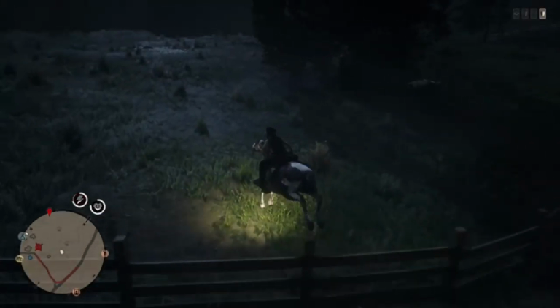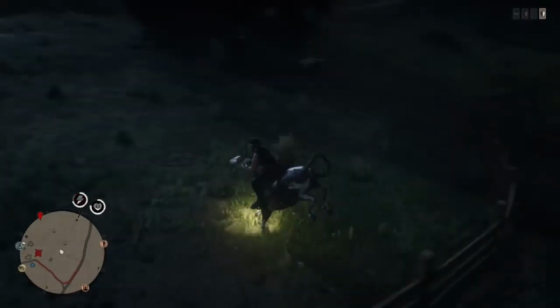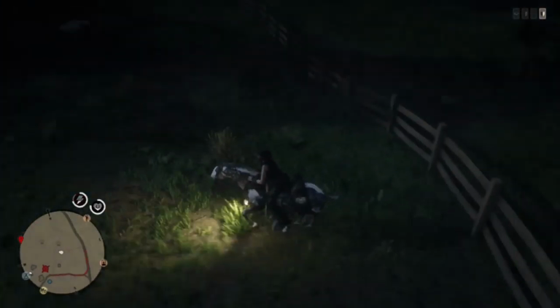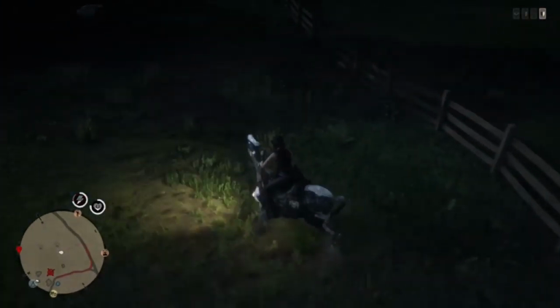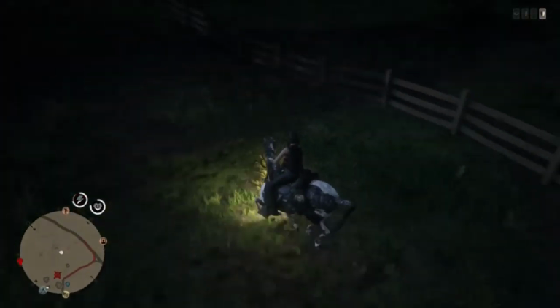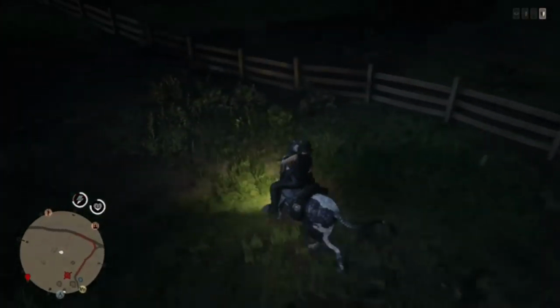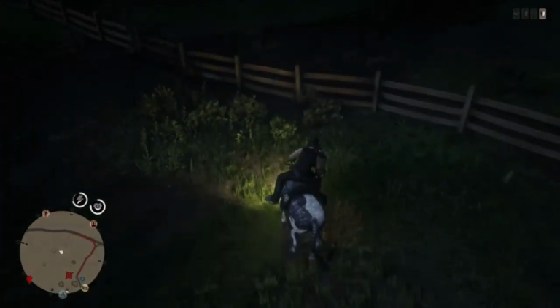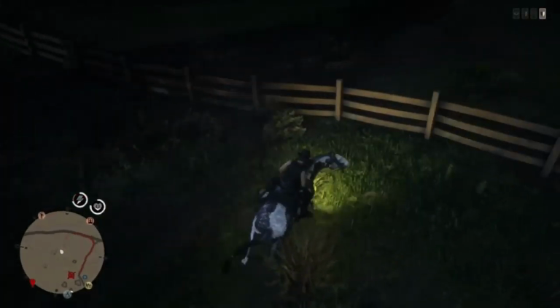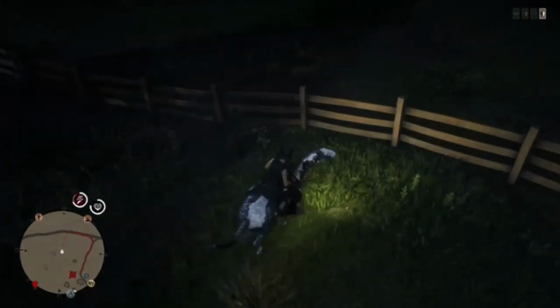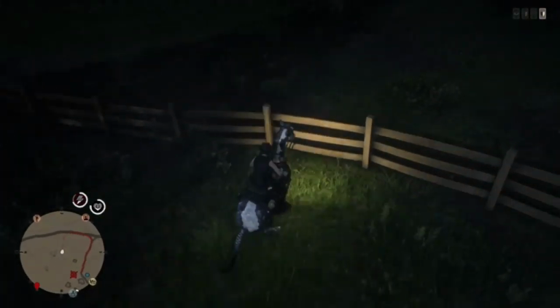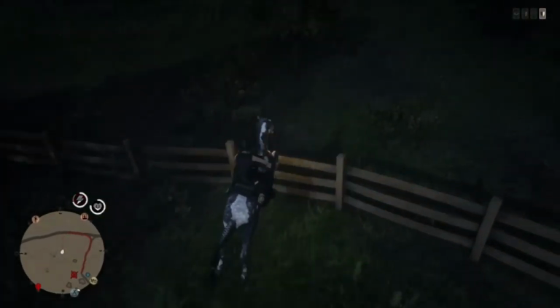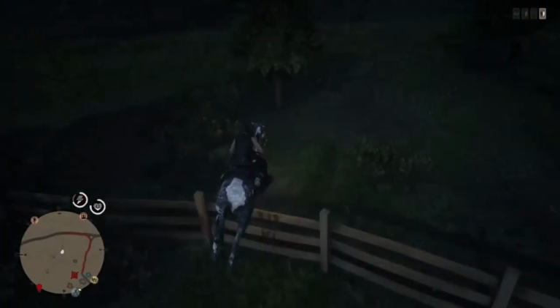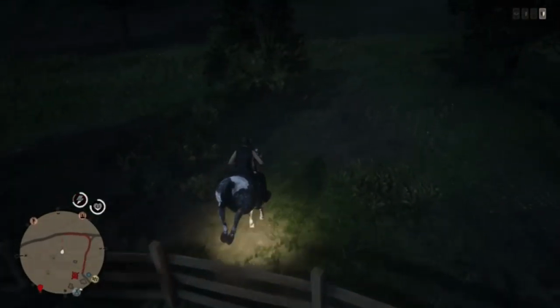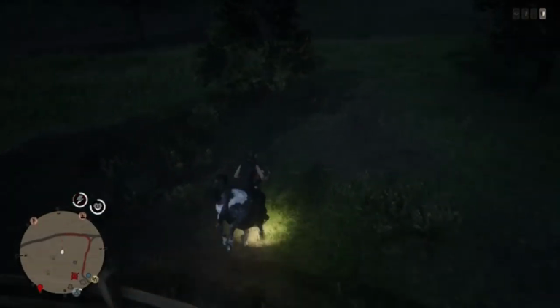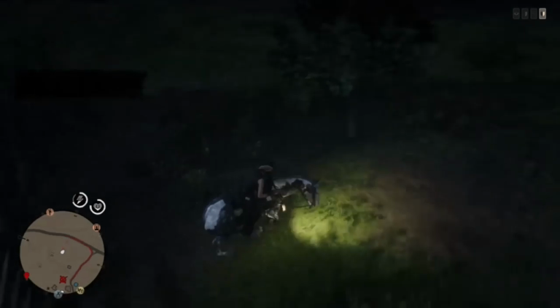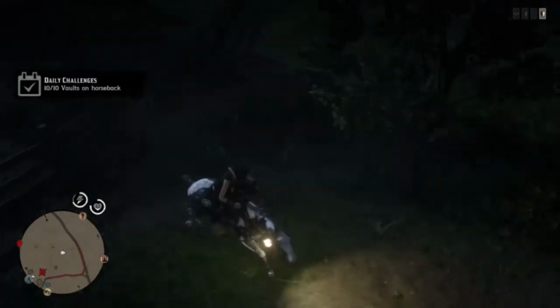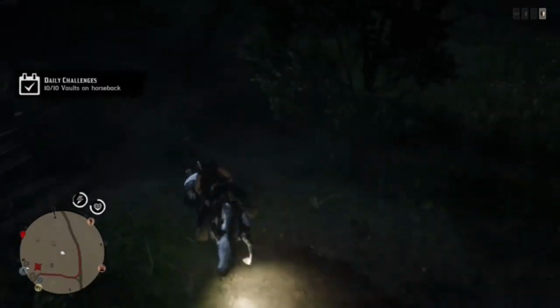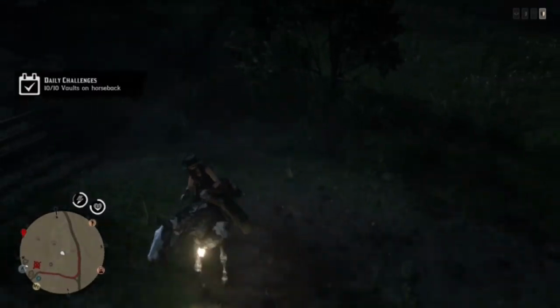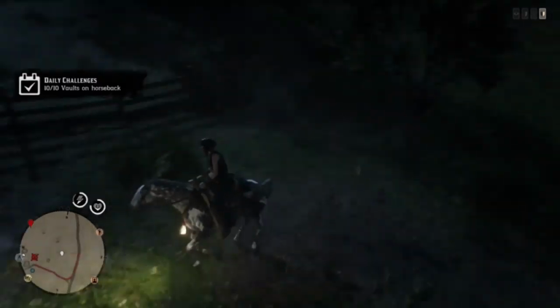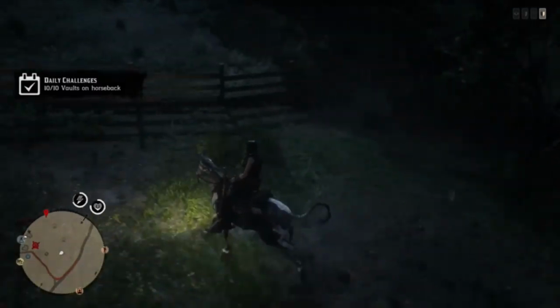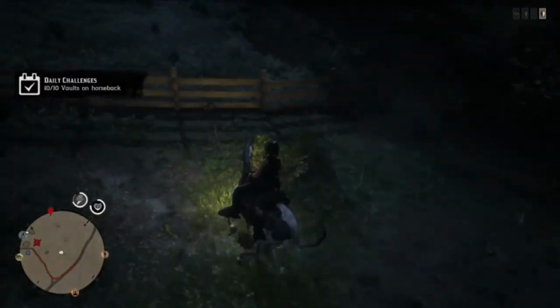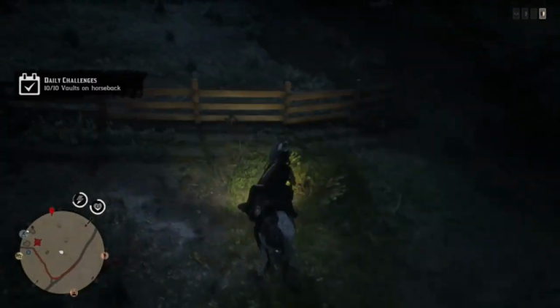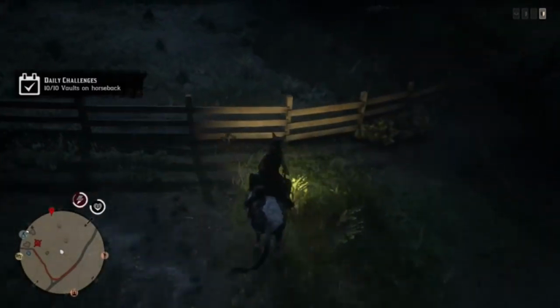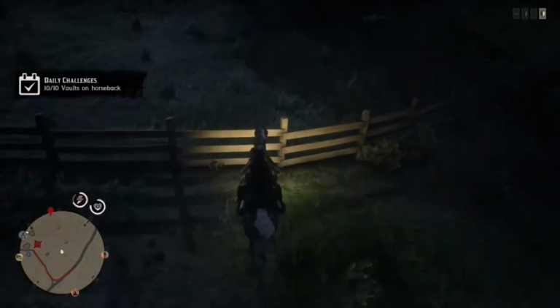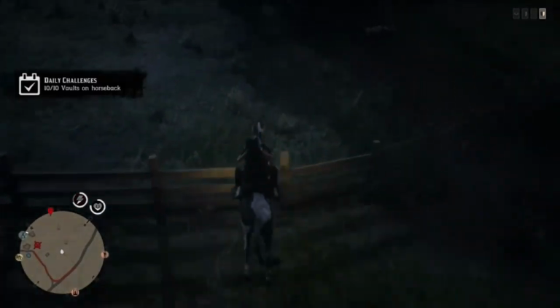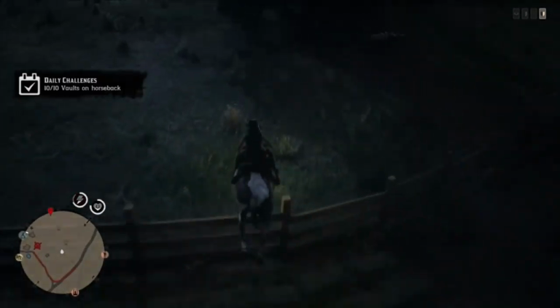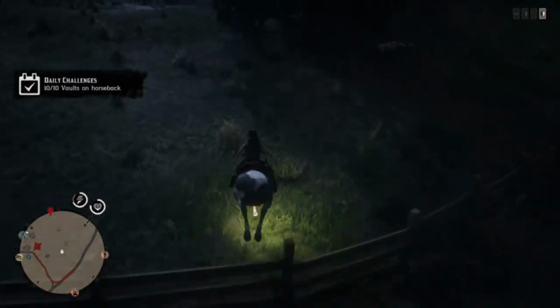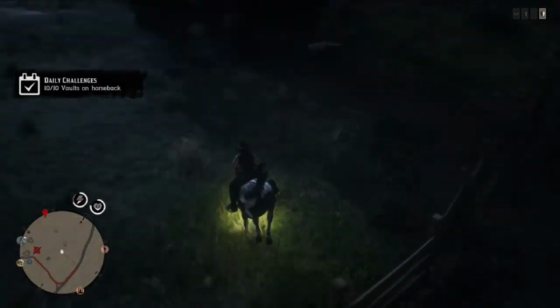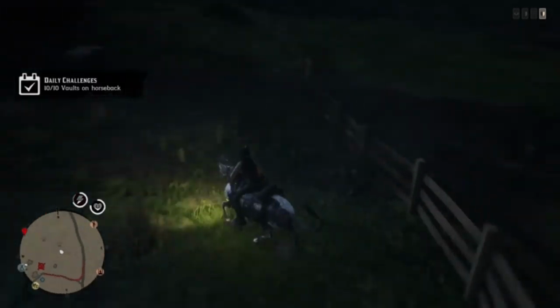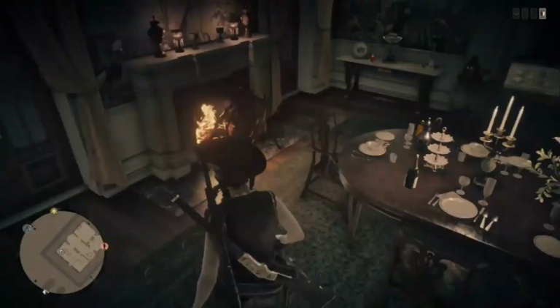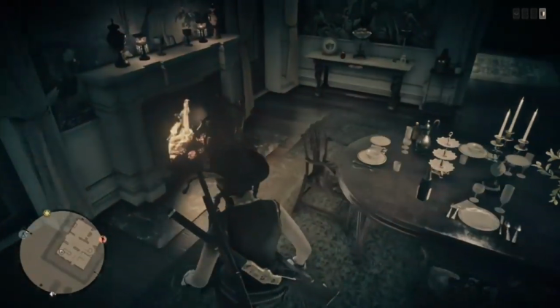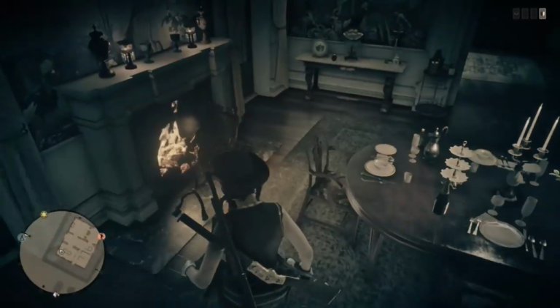For horse vaults, it's pretty easy and self-explanatory. Just find yourself a rock or a fence, hop over it 10 times, and then you've got that one done.